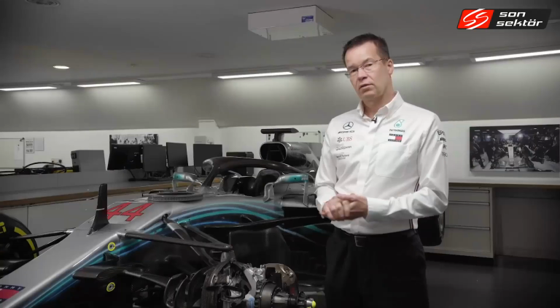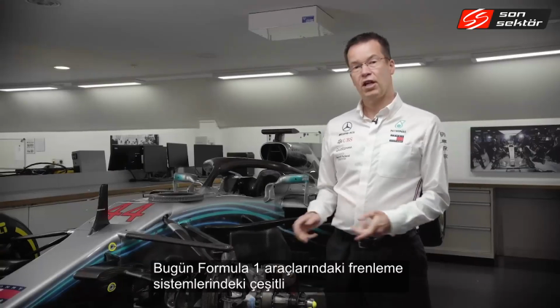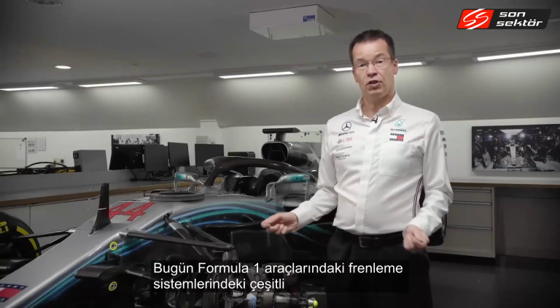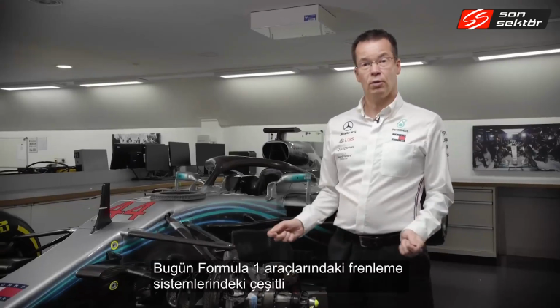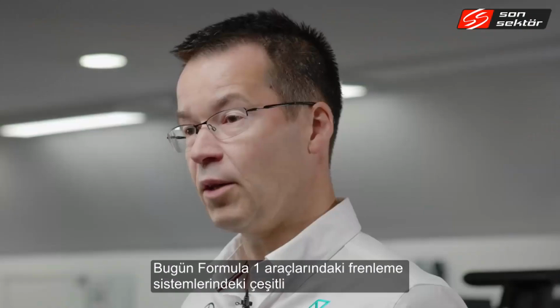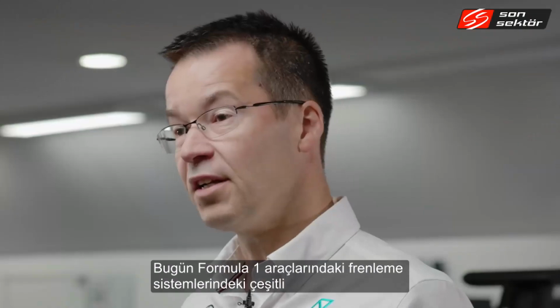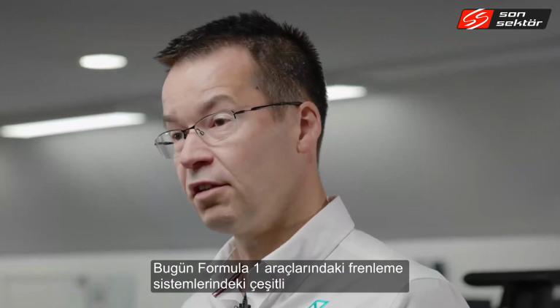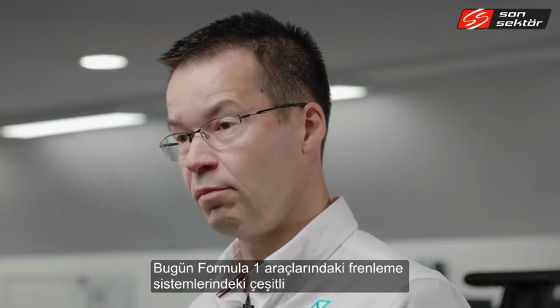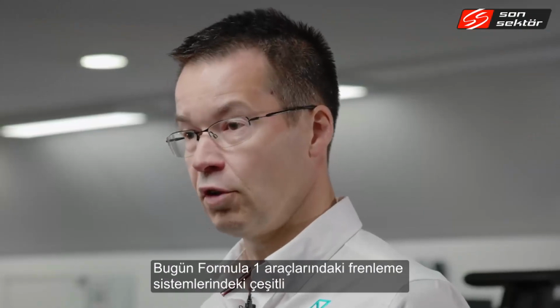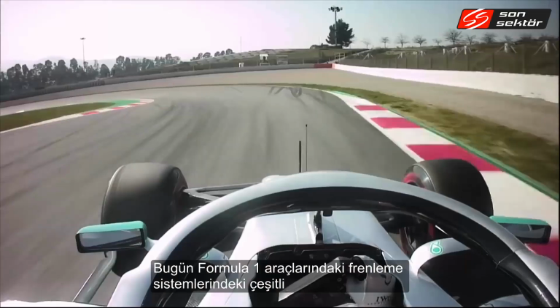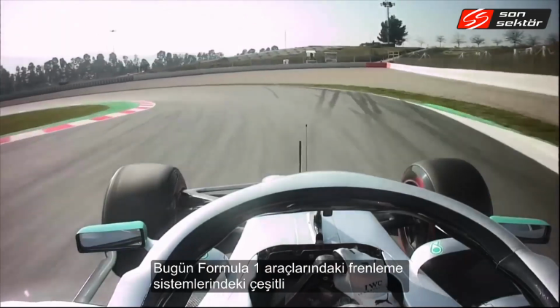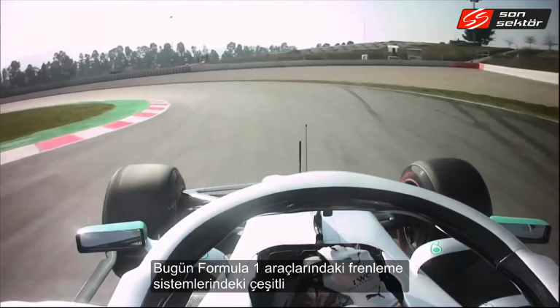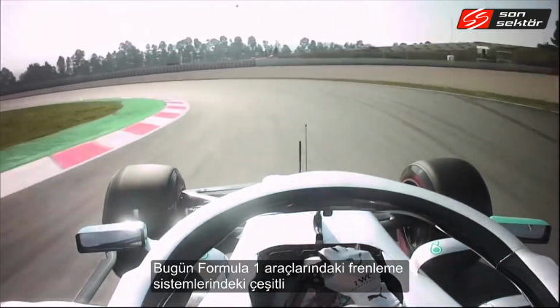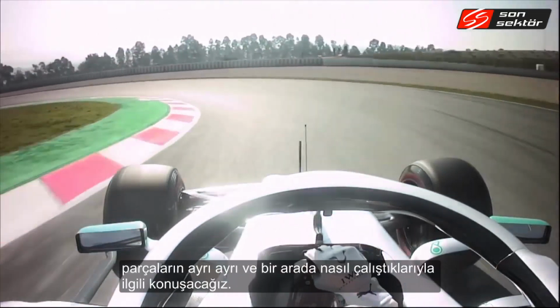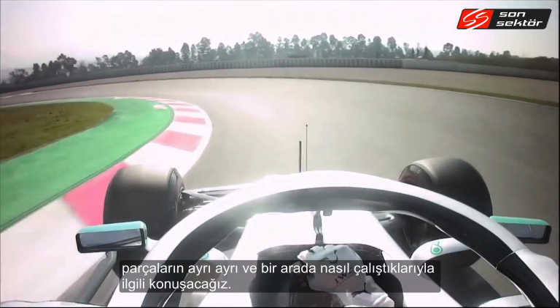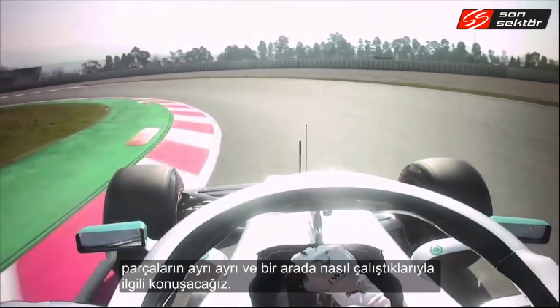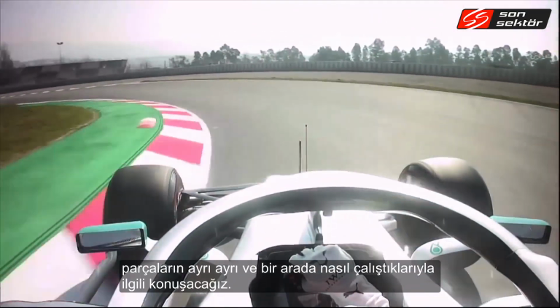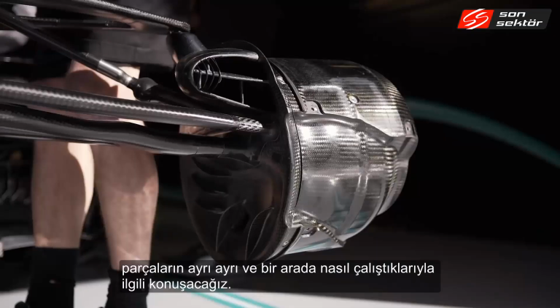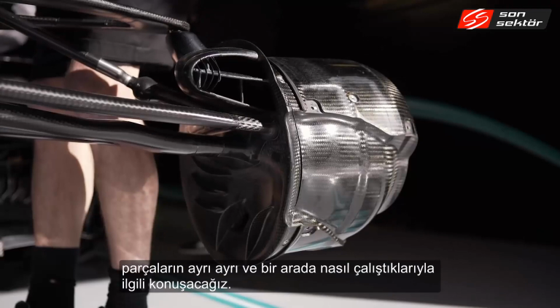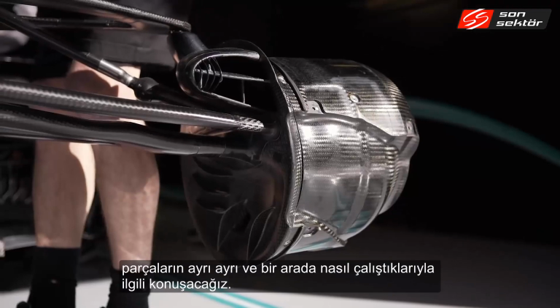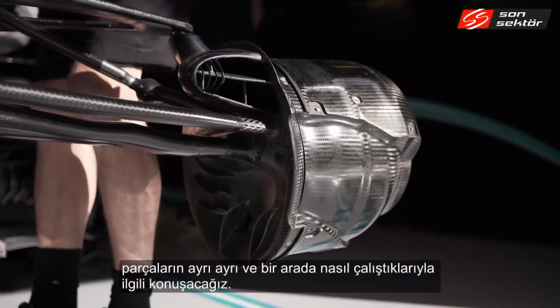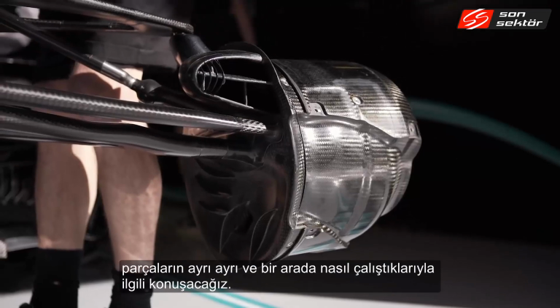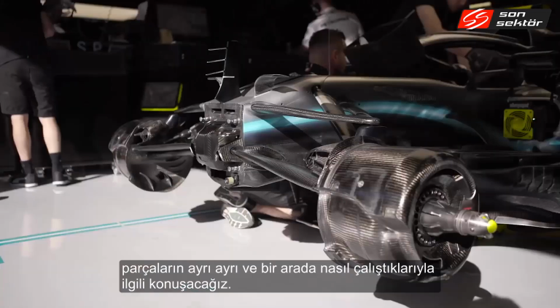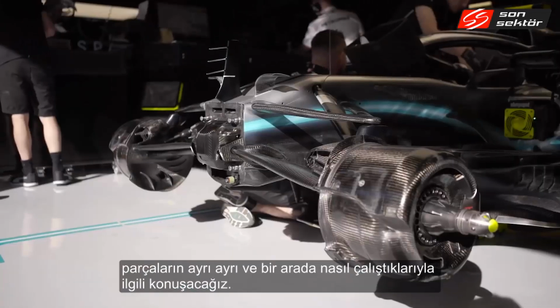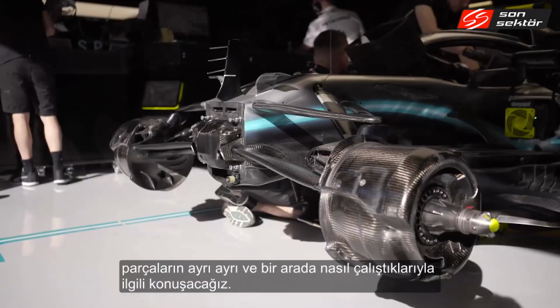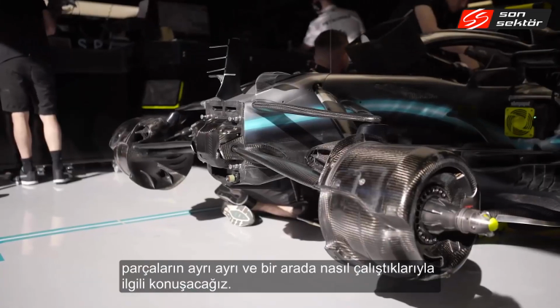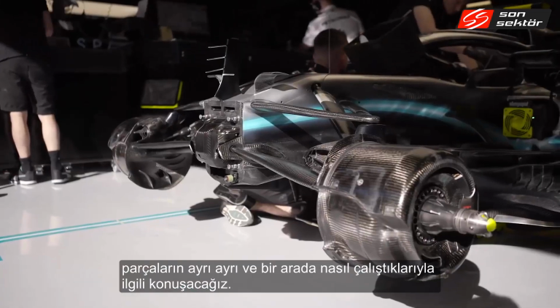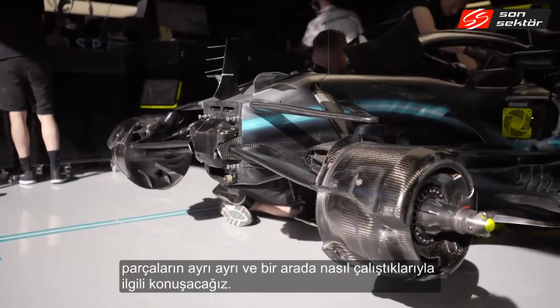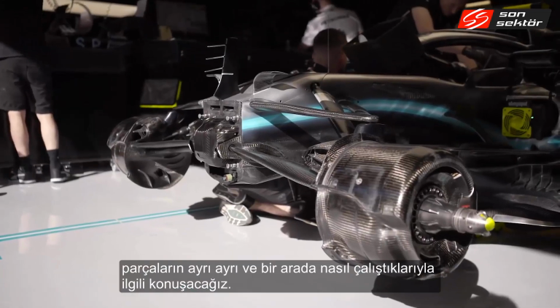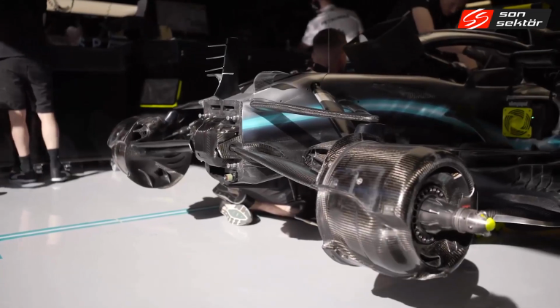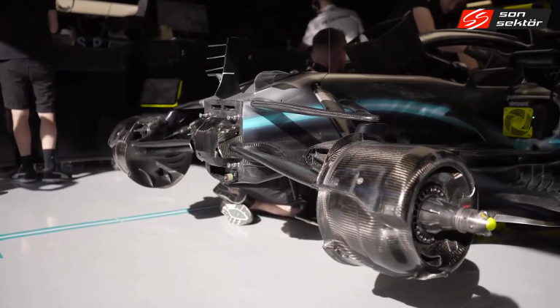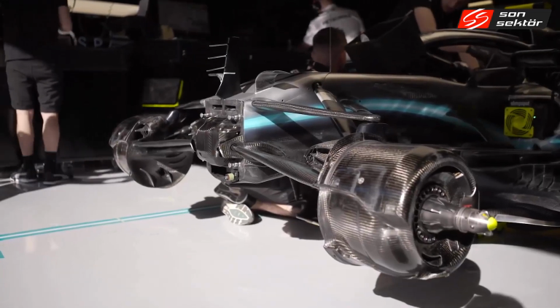Today we're going to talk about the braking systems on a Formula One car, how the various parts work individually and how they work together as a combined system.